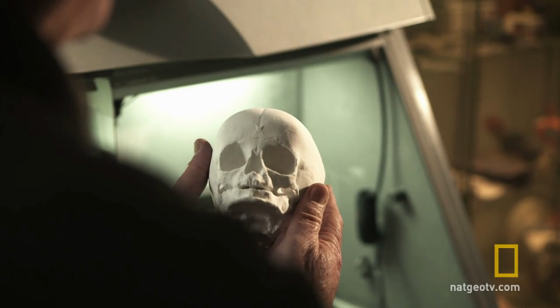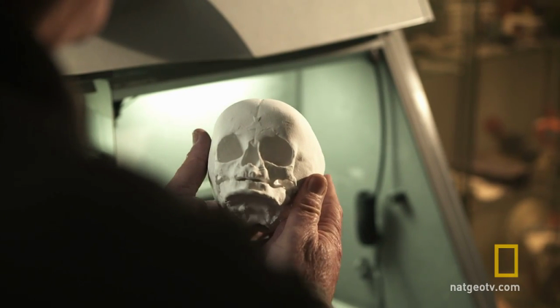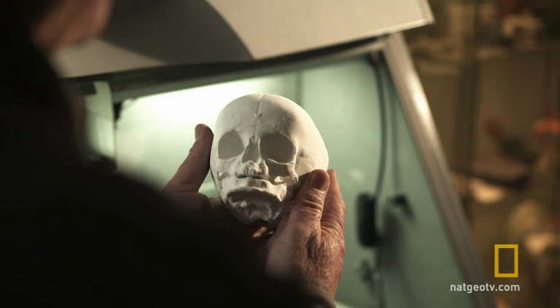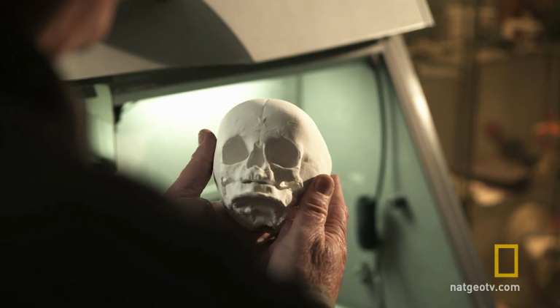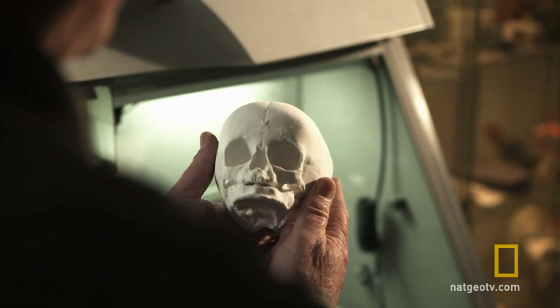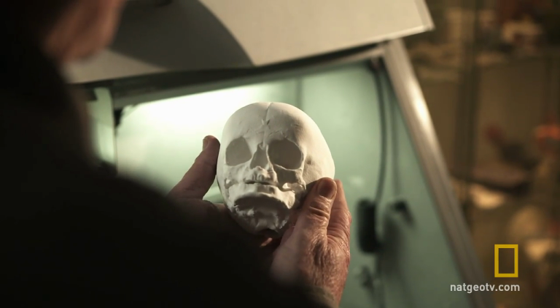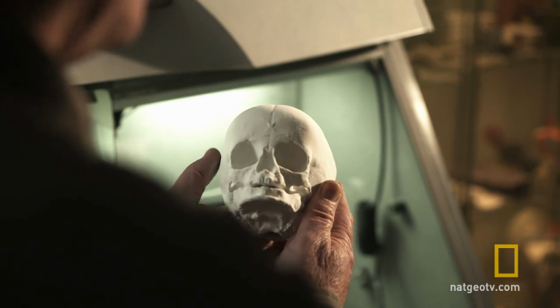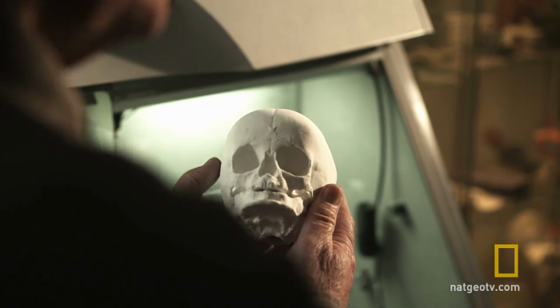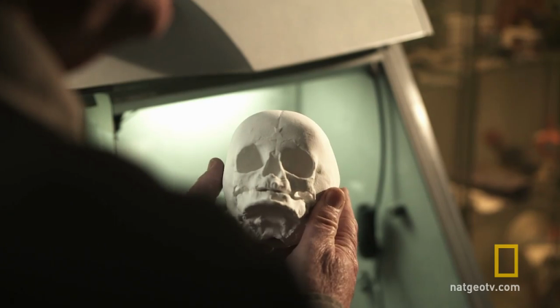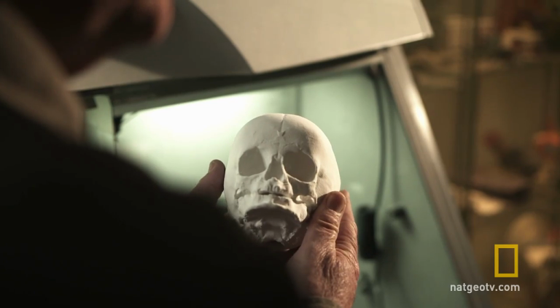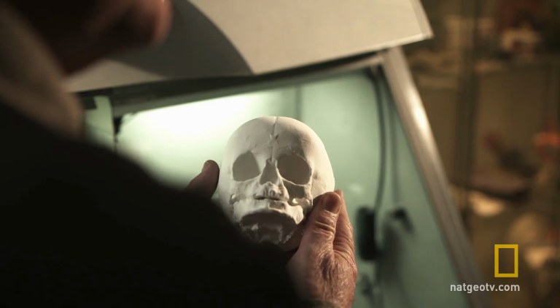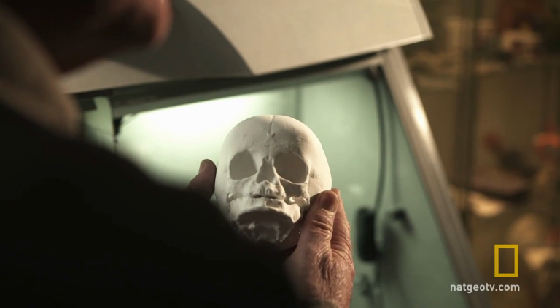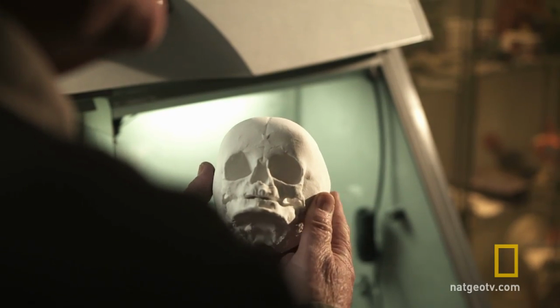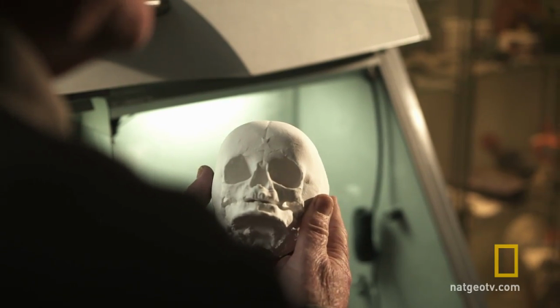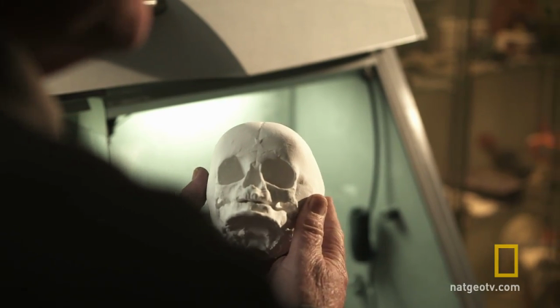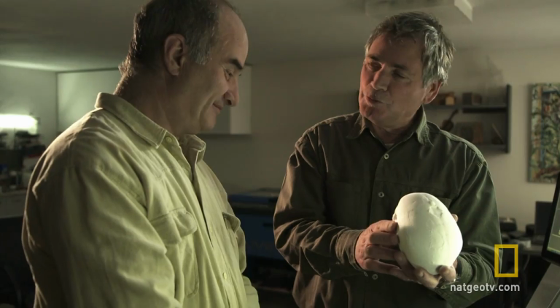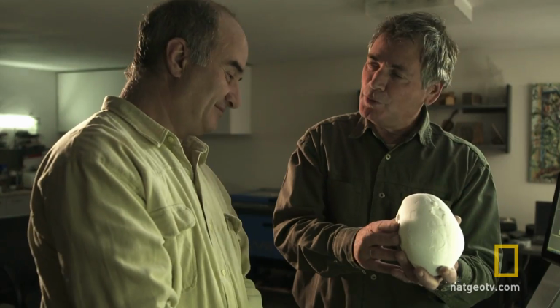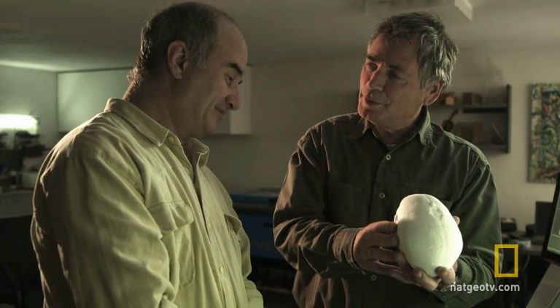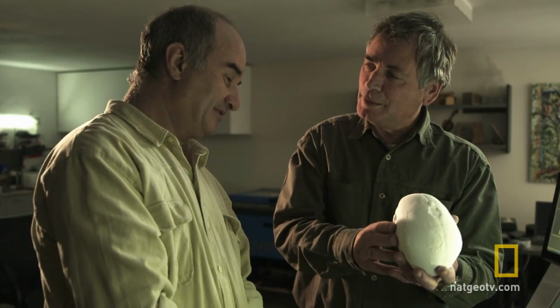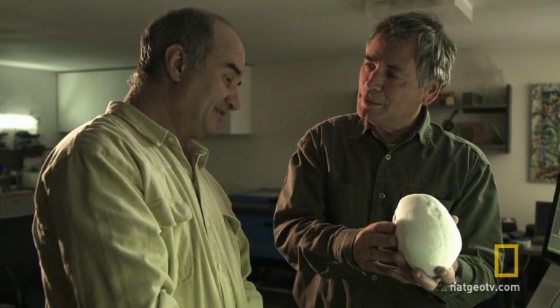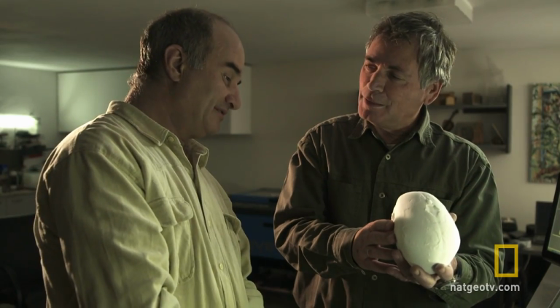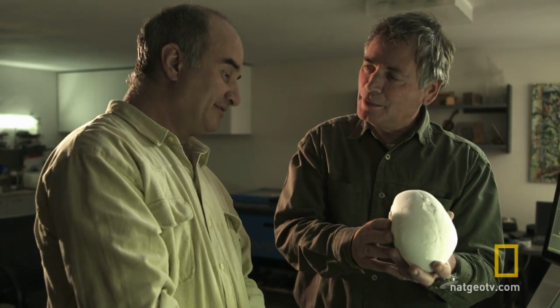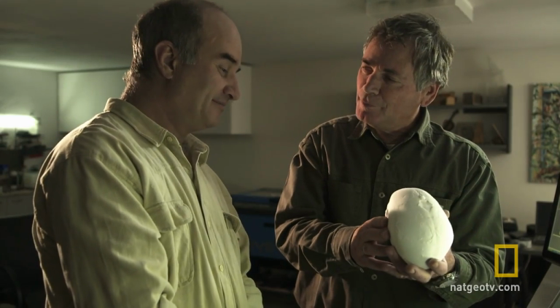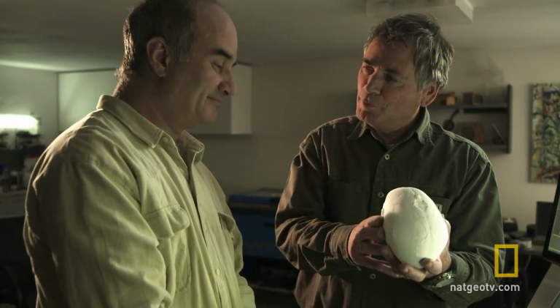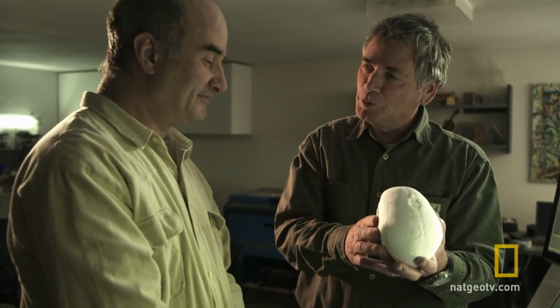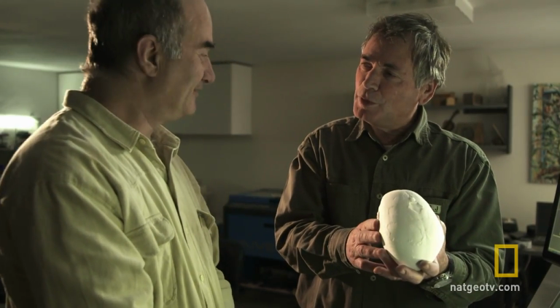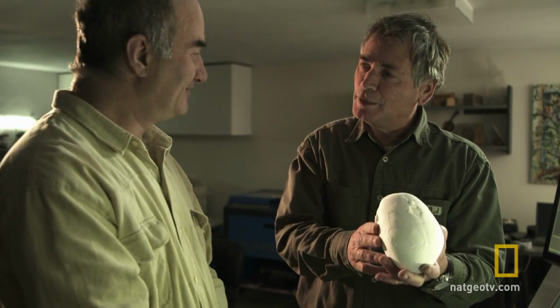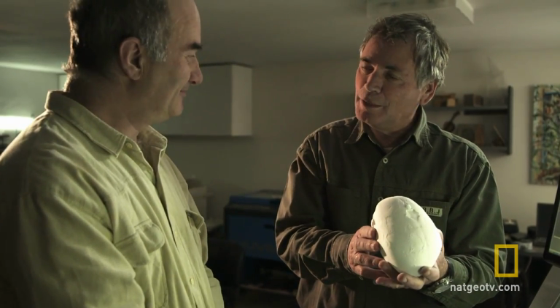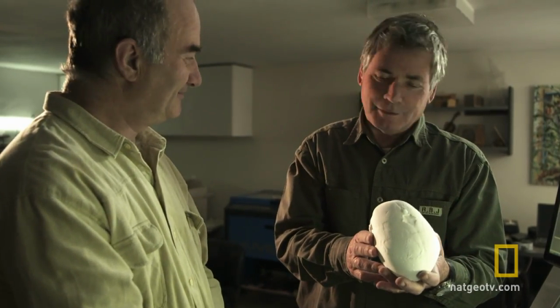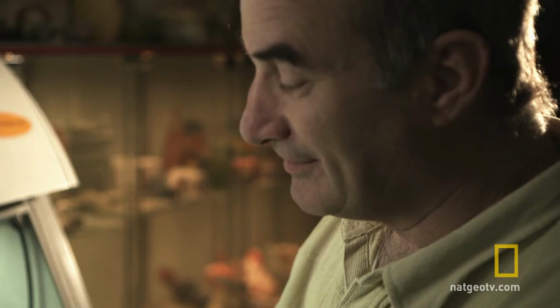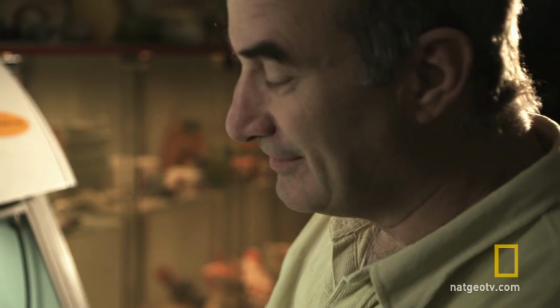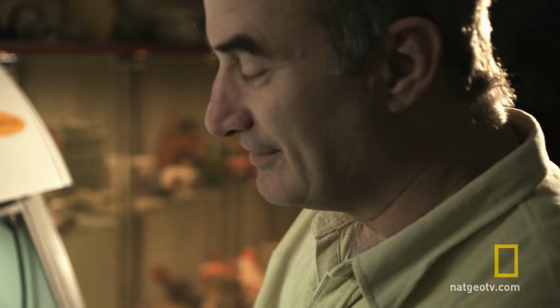This Canaanite skull is ready for a new face, but it still remains dusted with mystery.